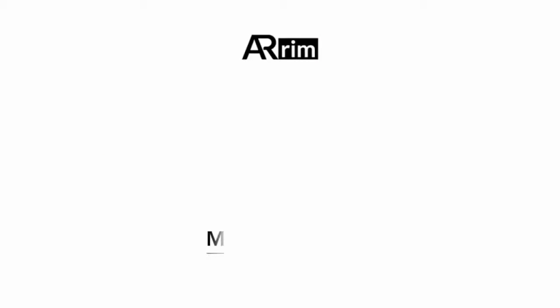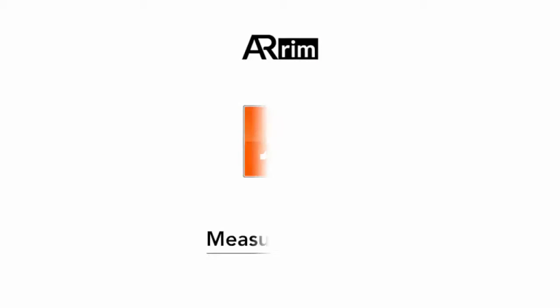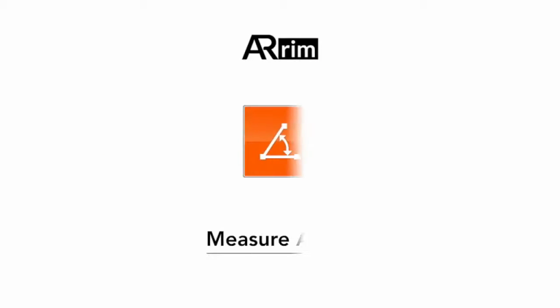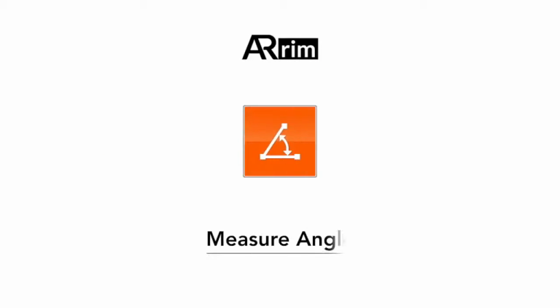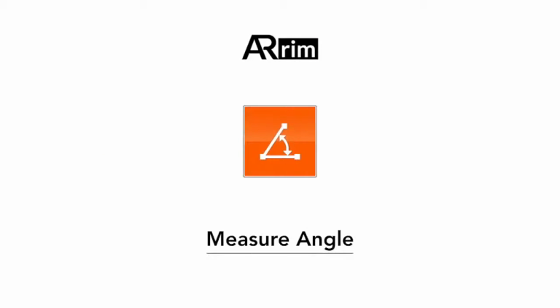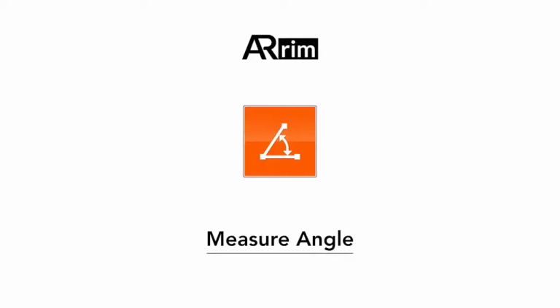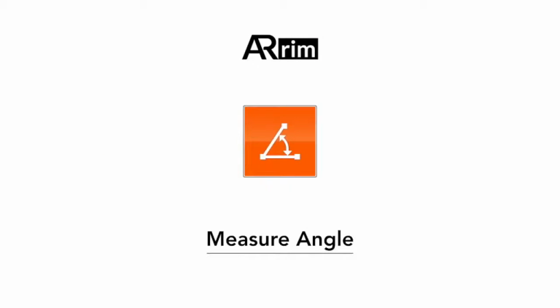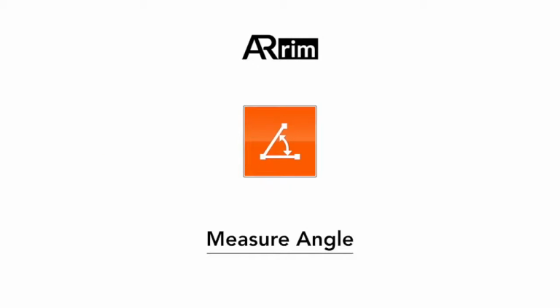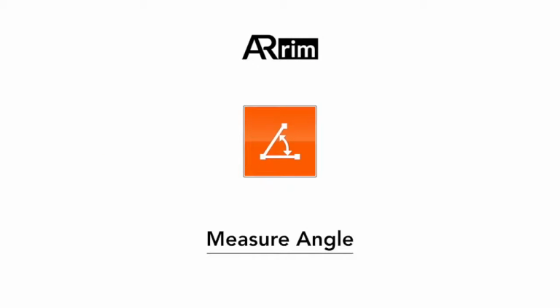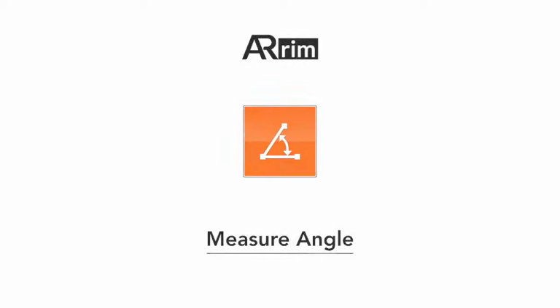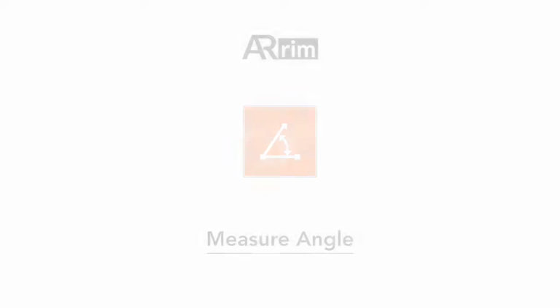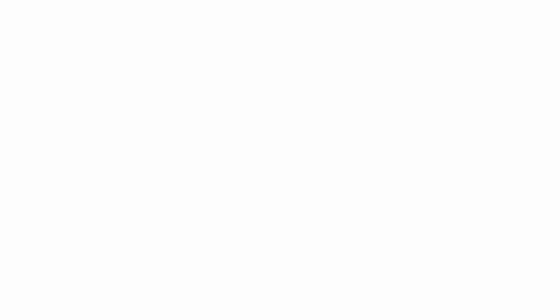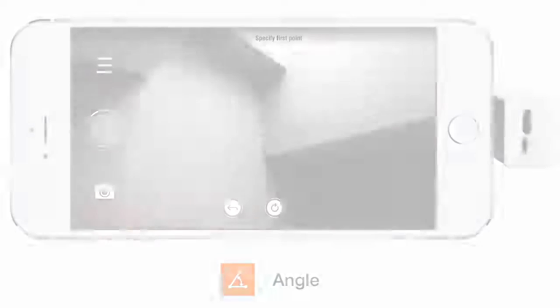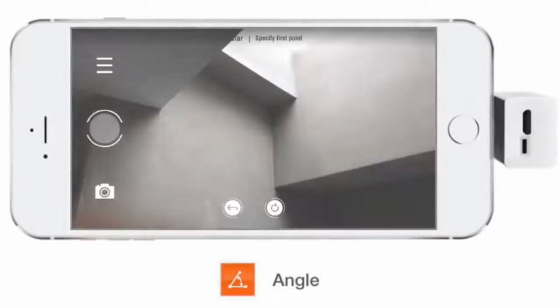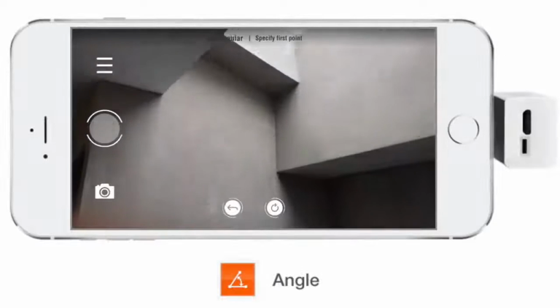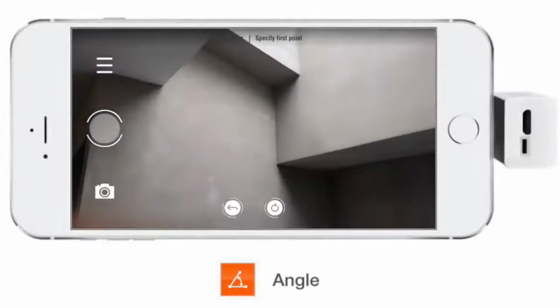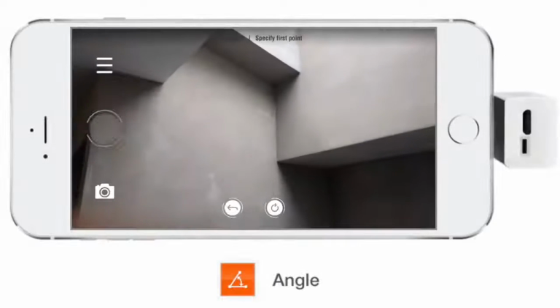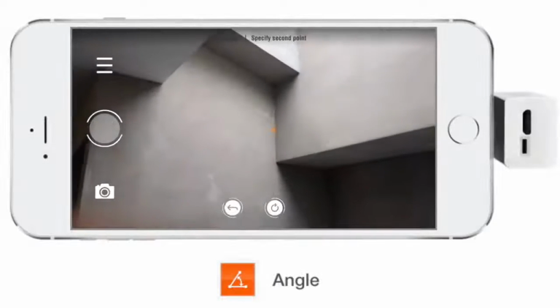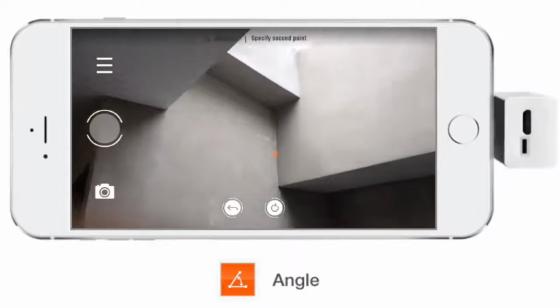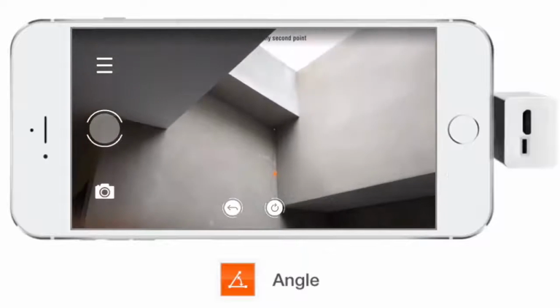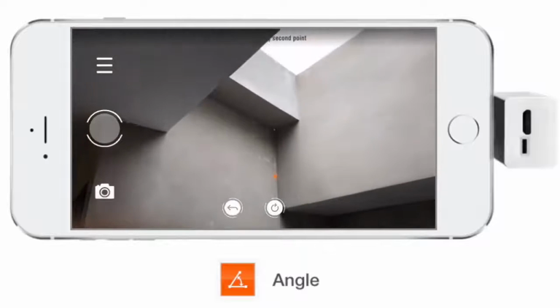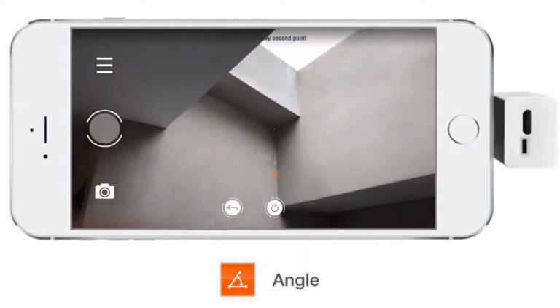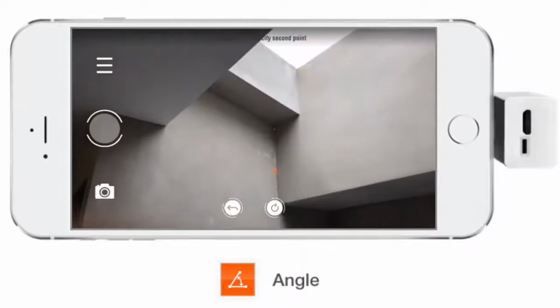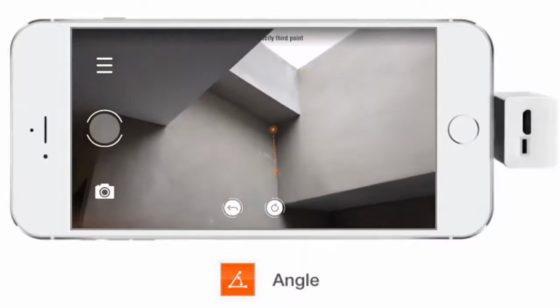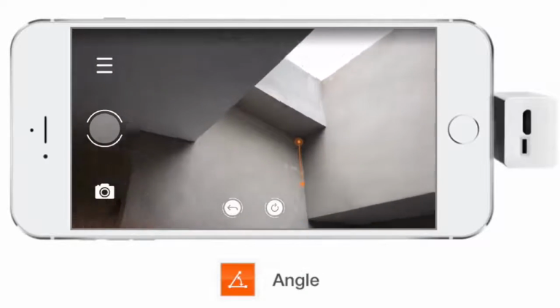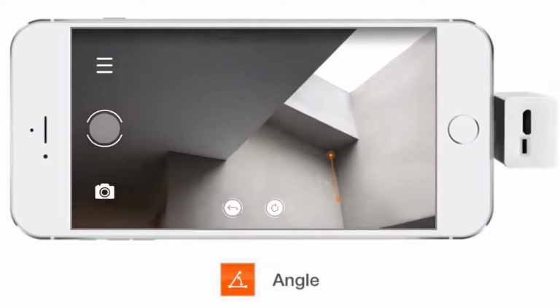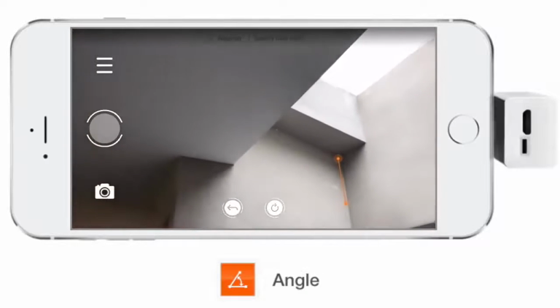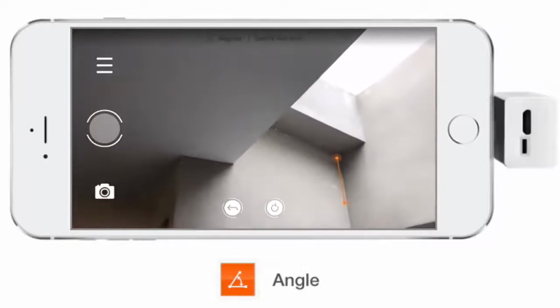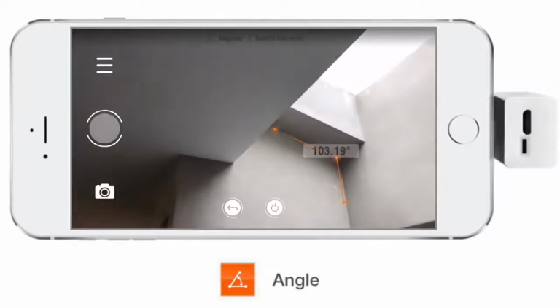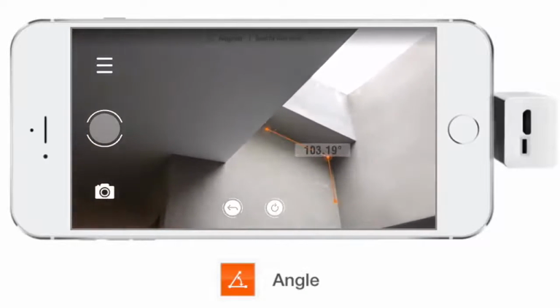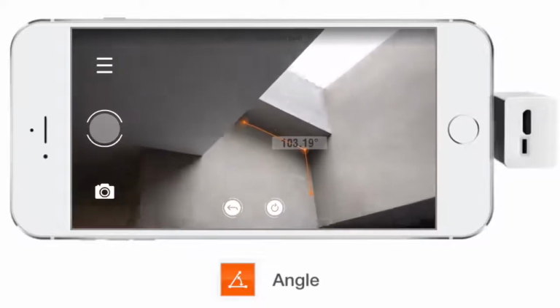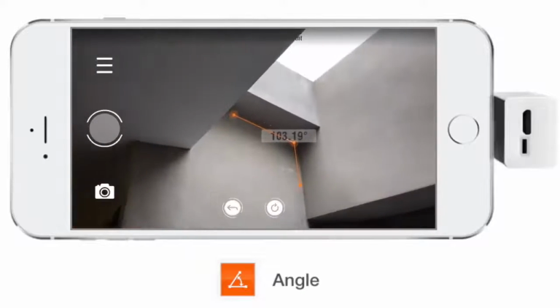ARAM-1 can also be used to measure angles. Use the laser beam to determine the sides and the end point. Now we have the degree.